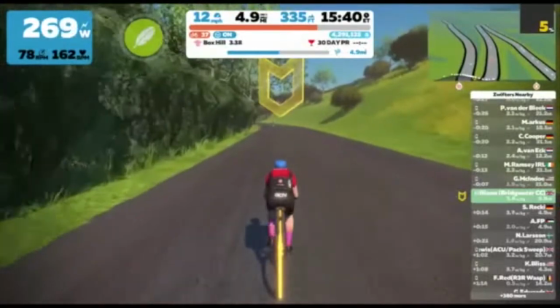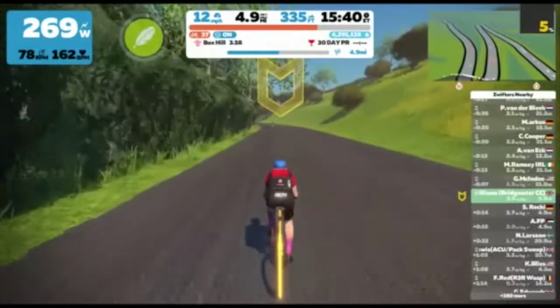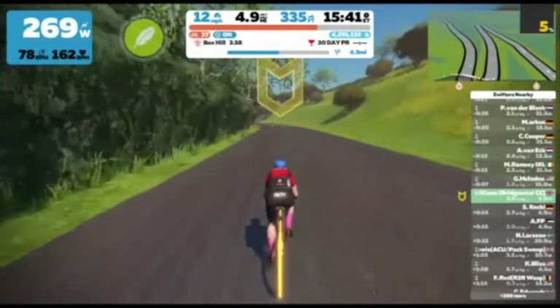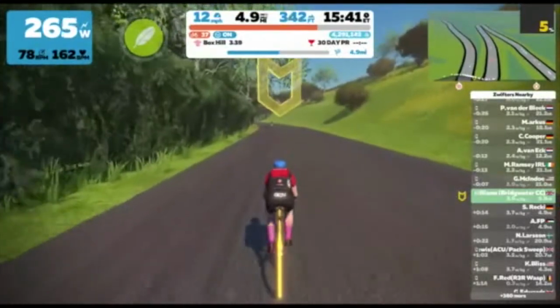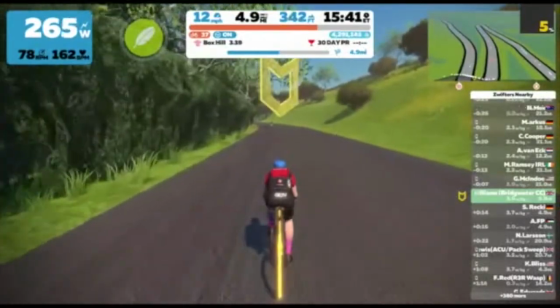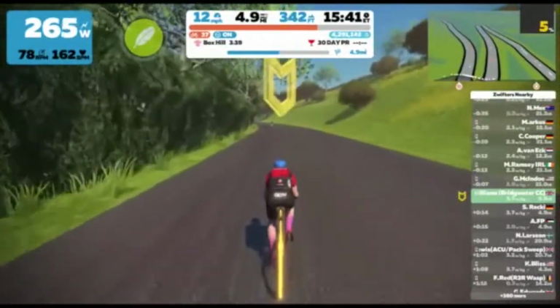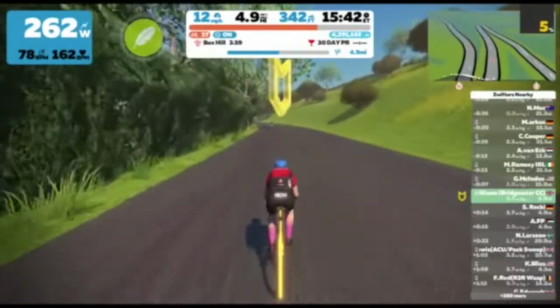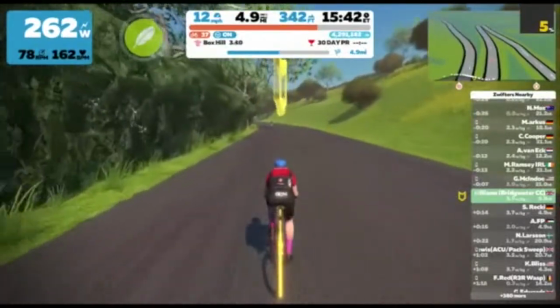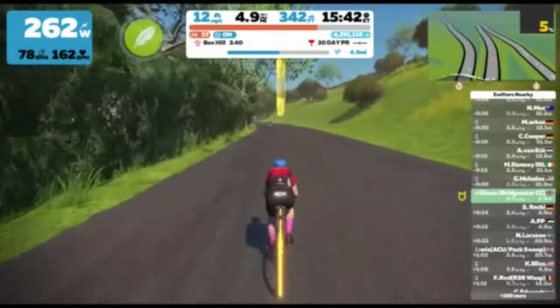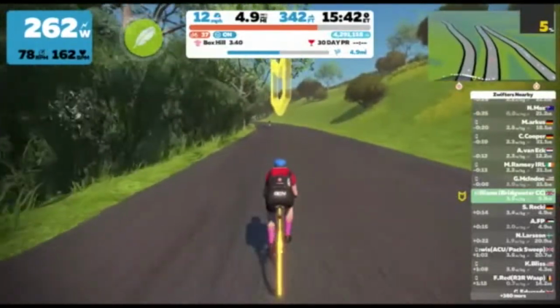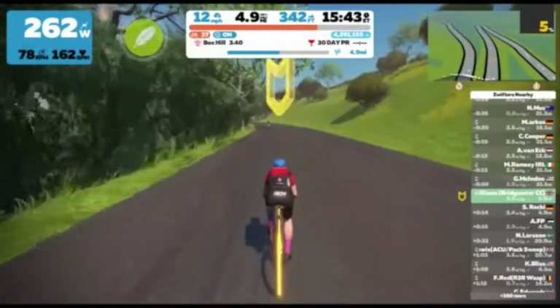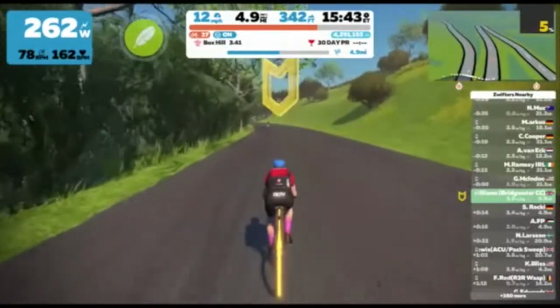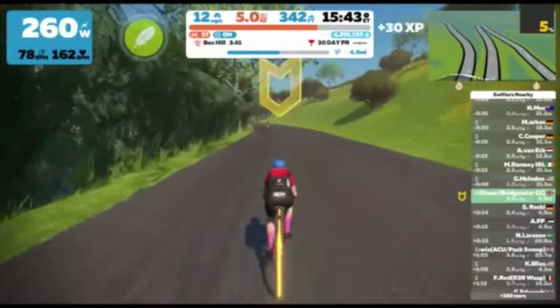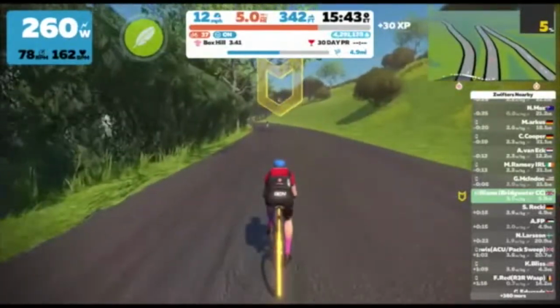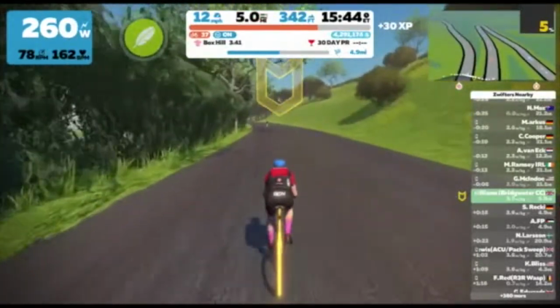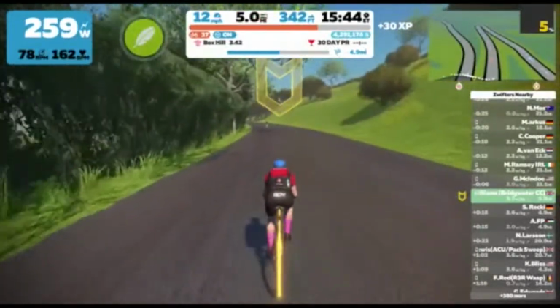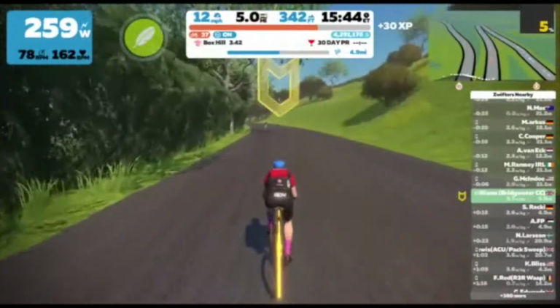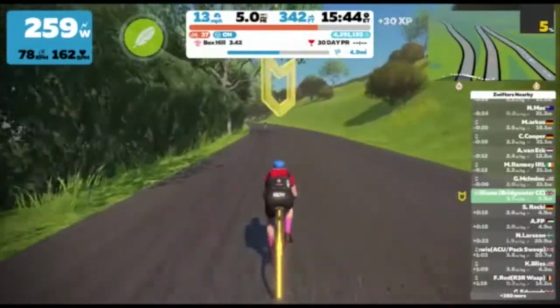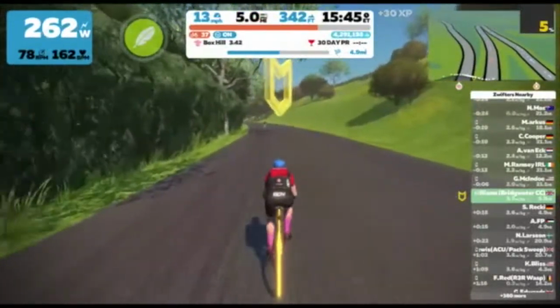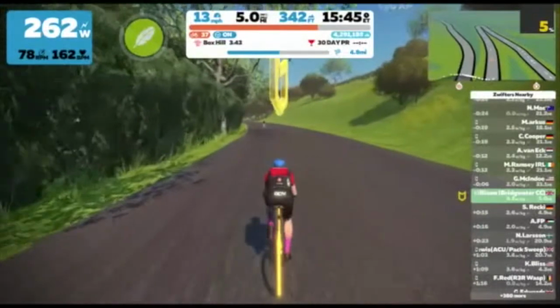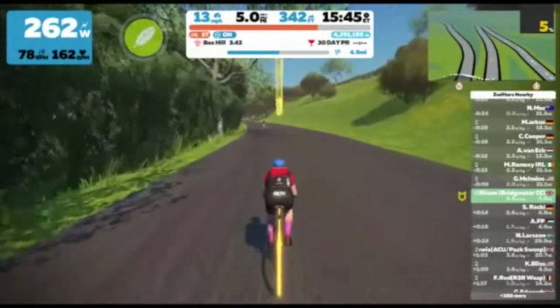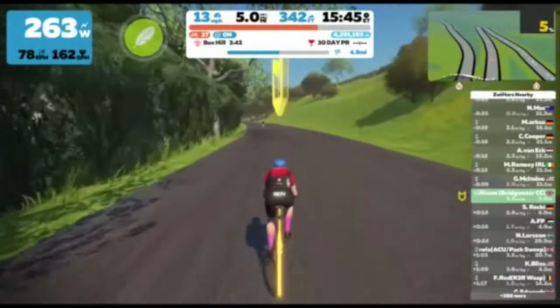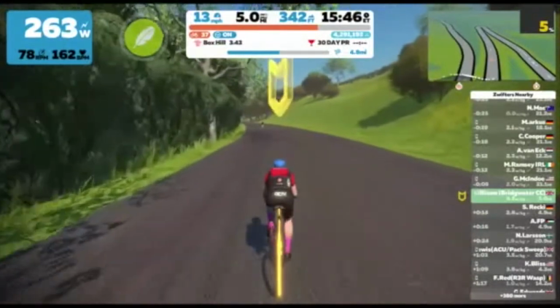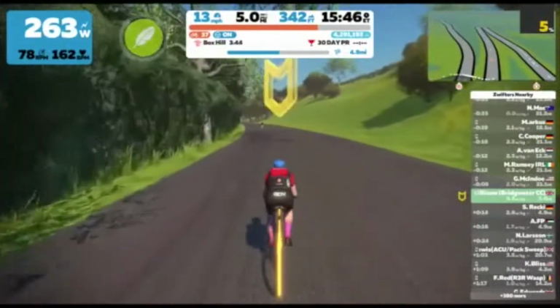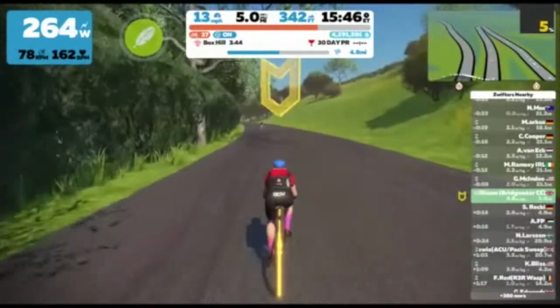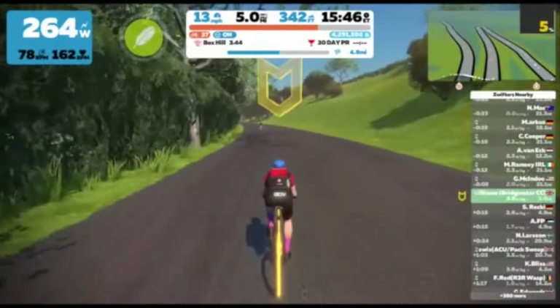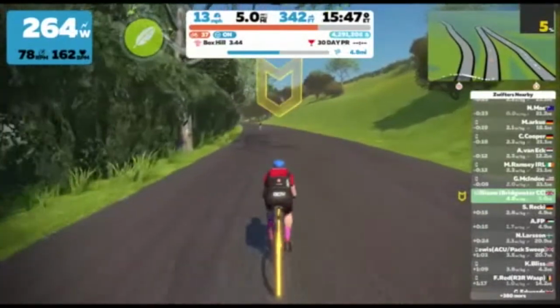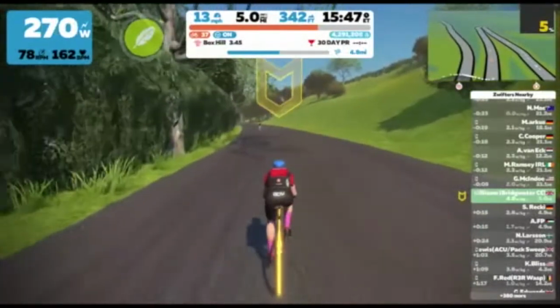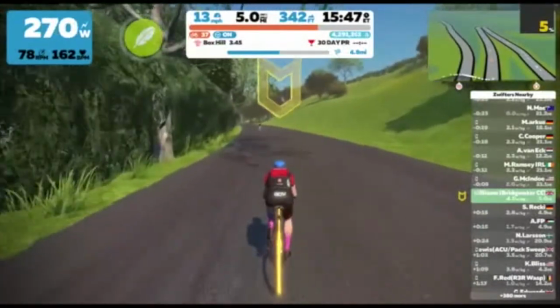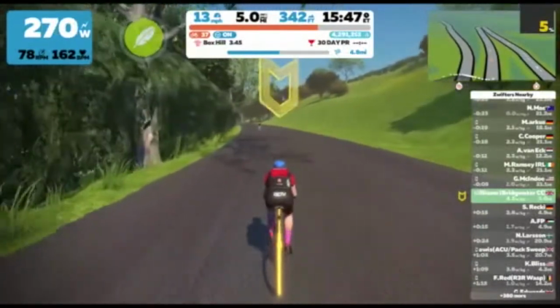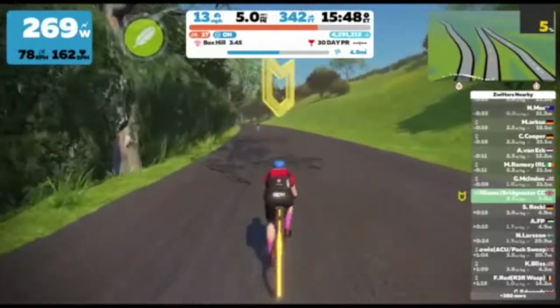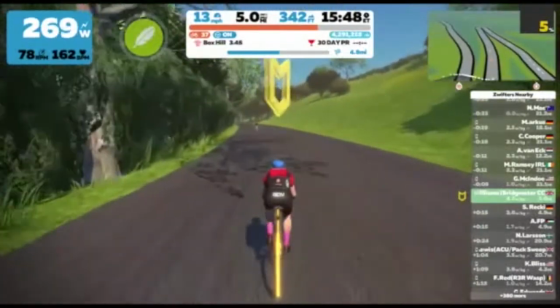This five percent goes right through this section up to the next part of the hairpin and then fairly much all the way to the top.